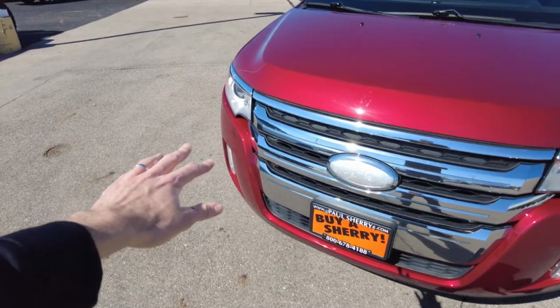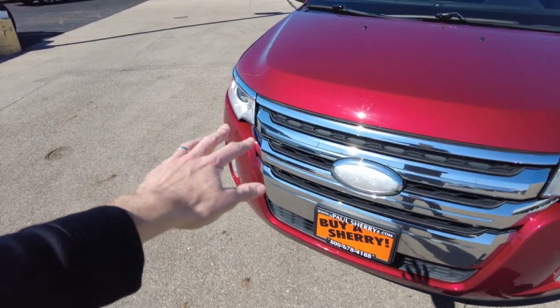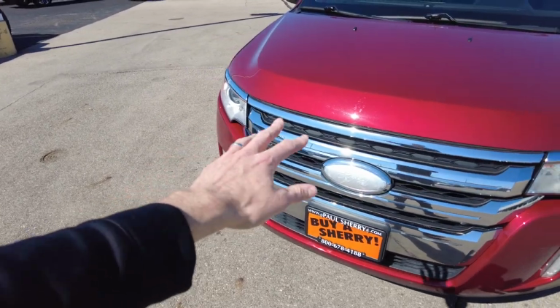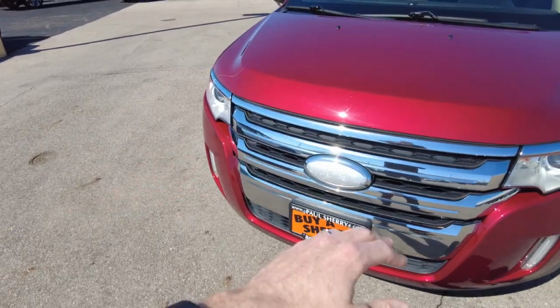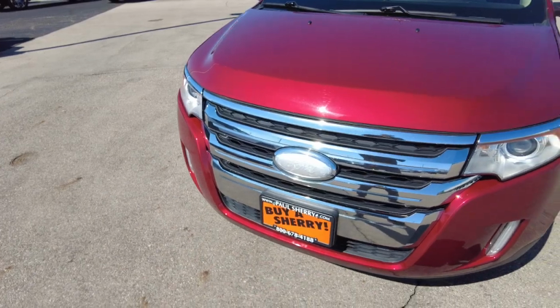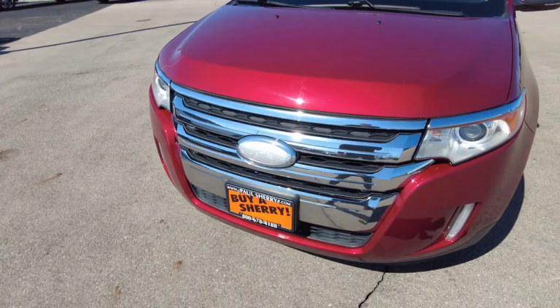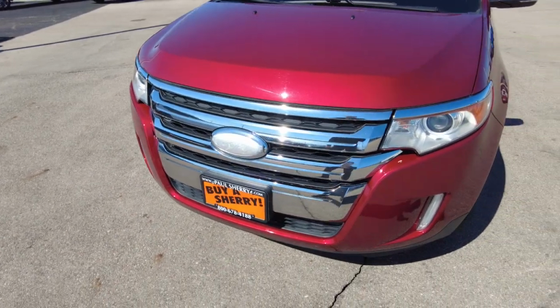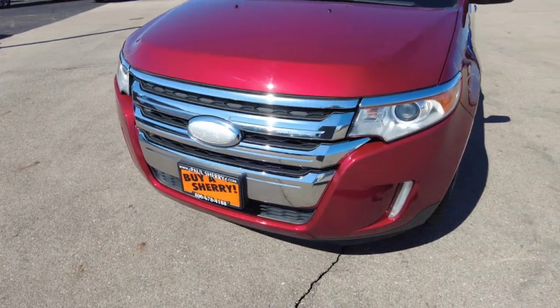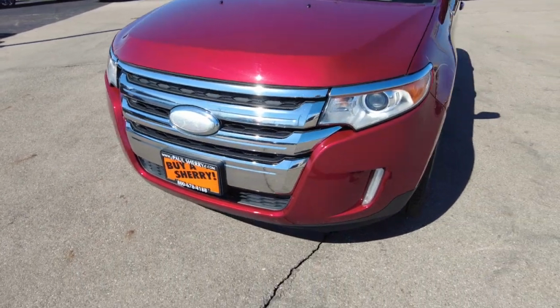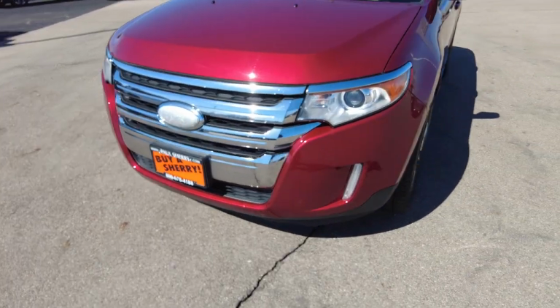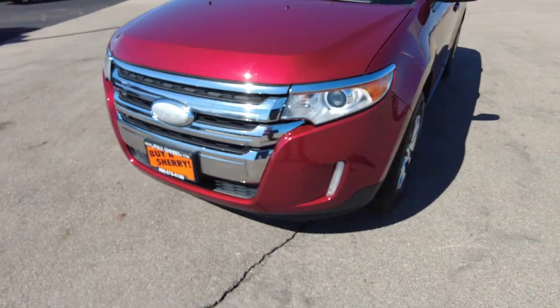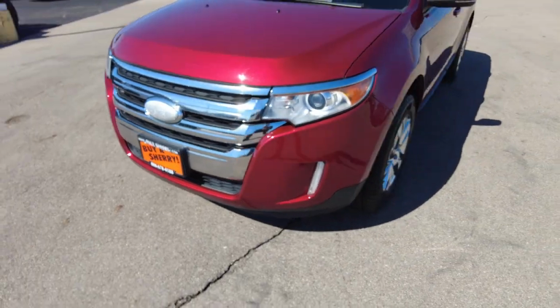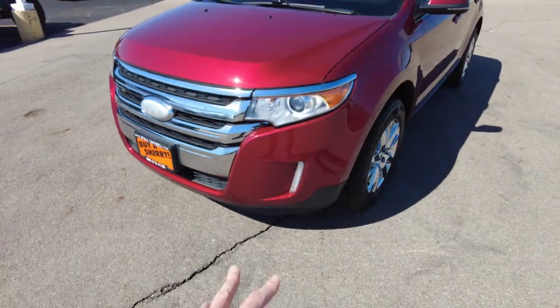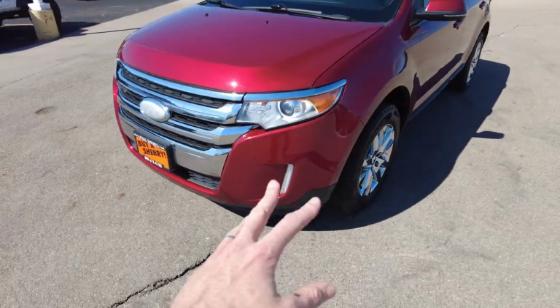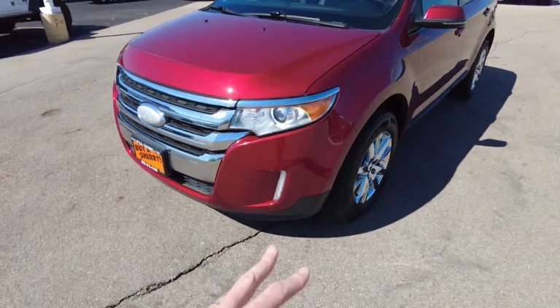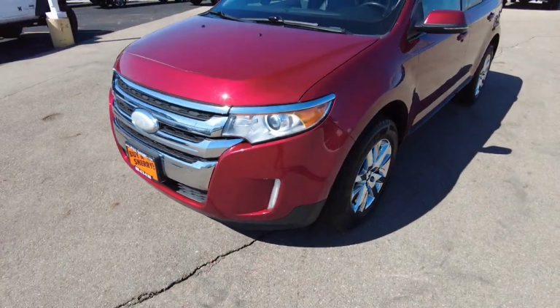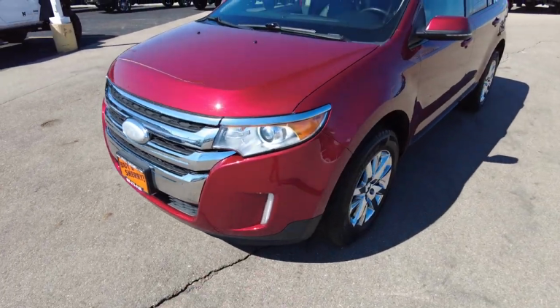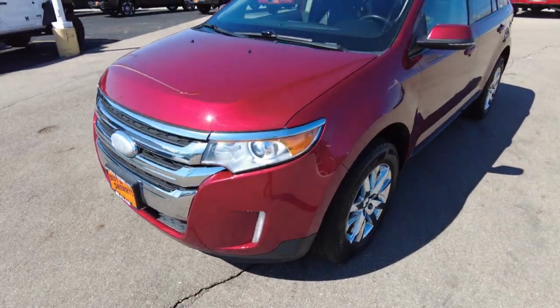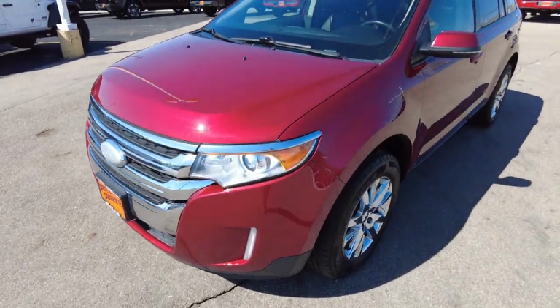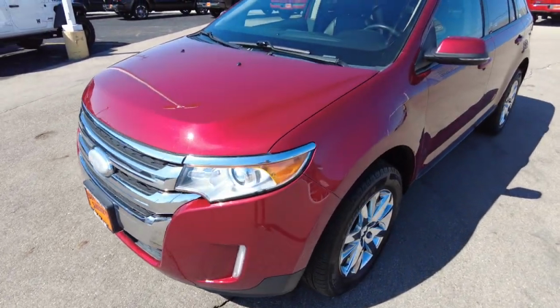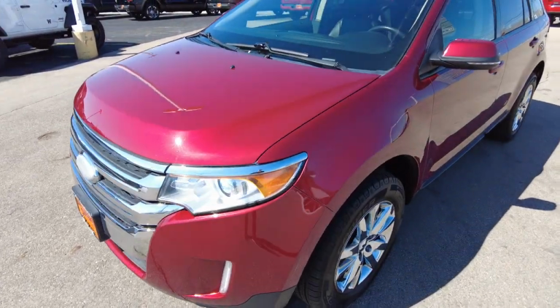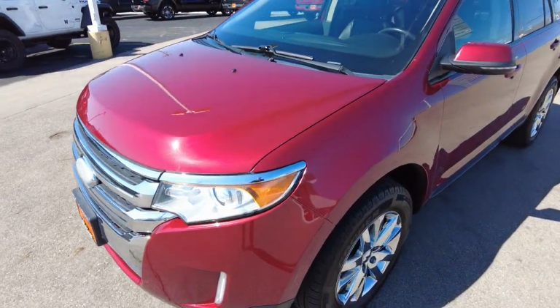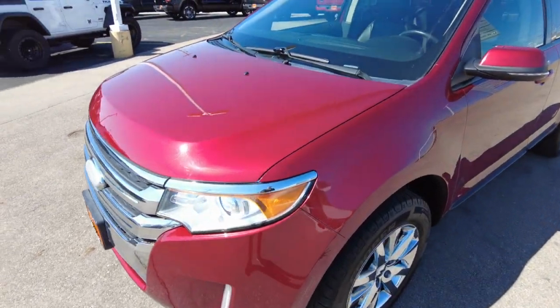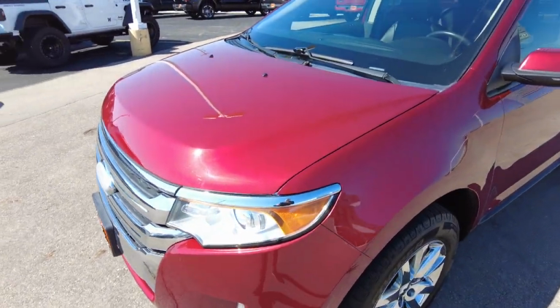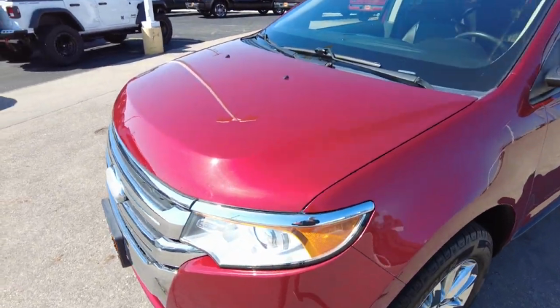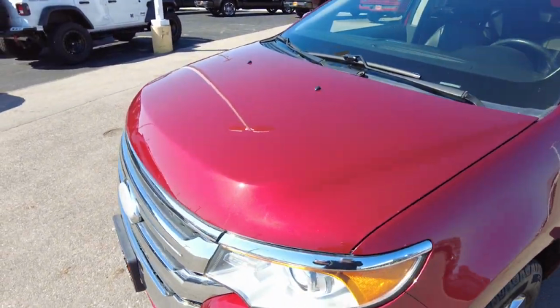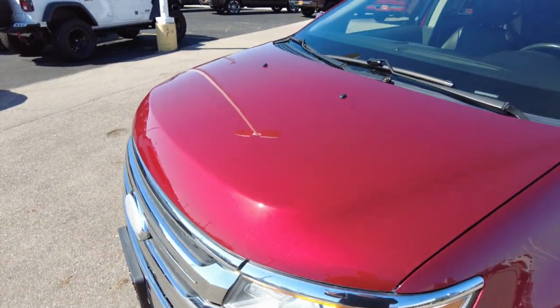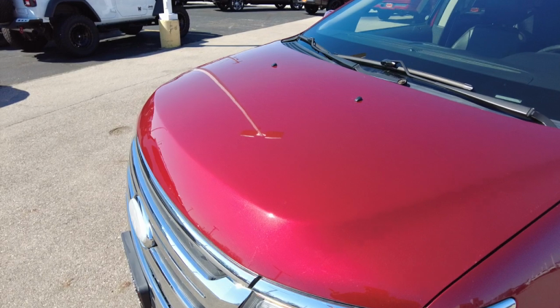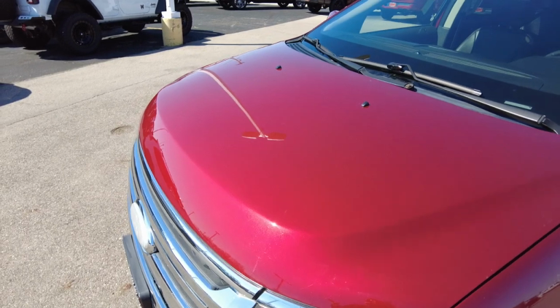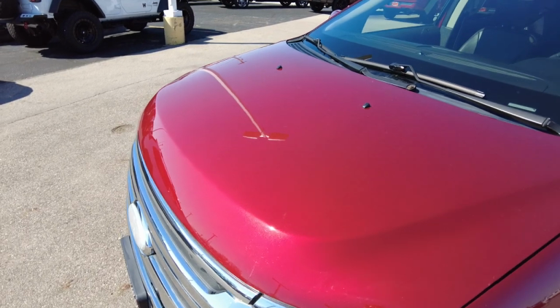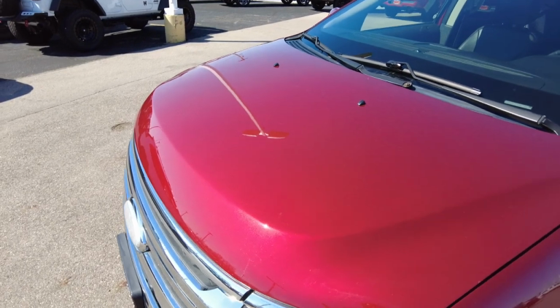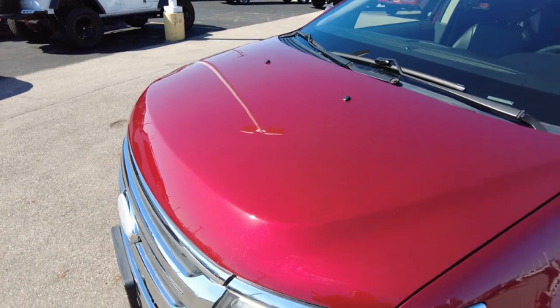Chrome package on the front grille here. Painted front bumper. All looks good. It's a metallic, almost like a cherry red paint.